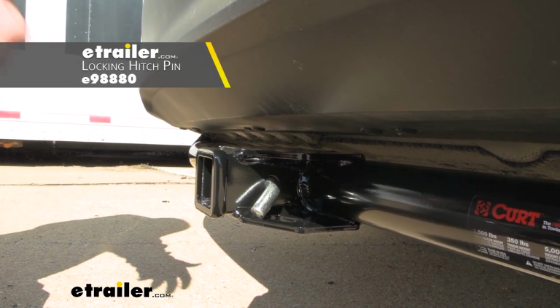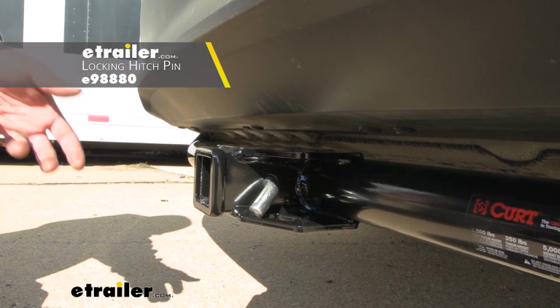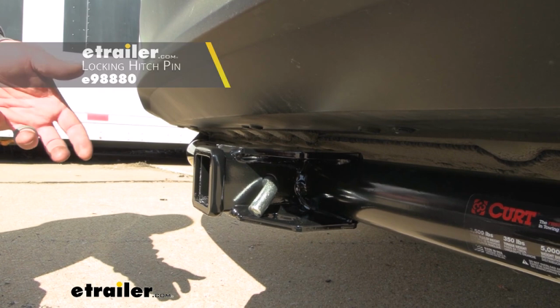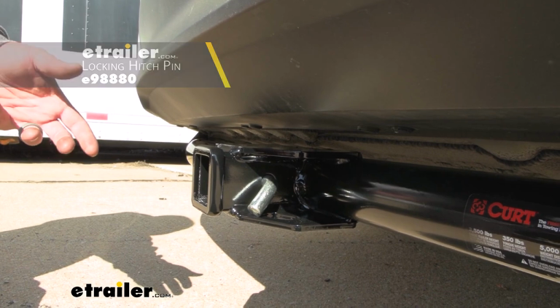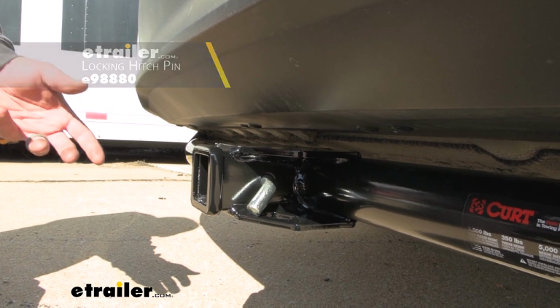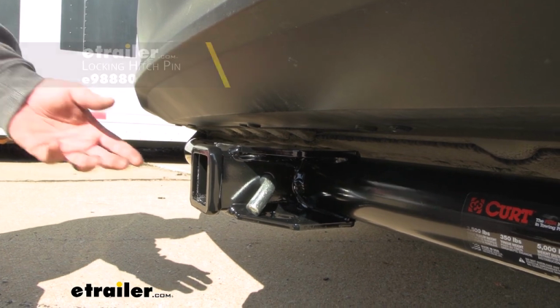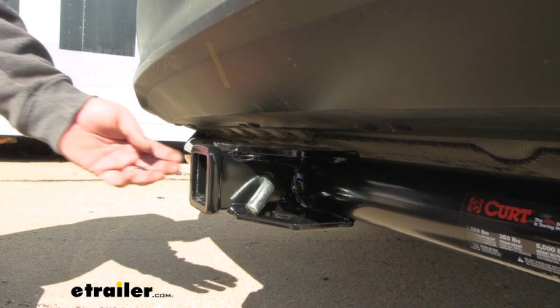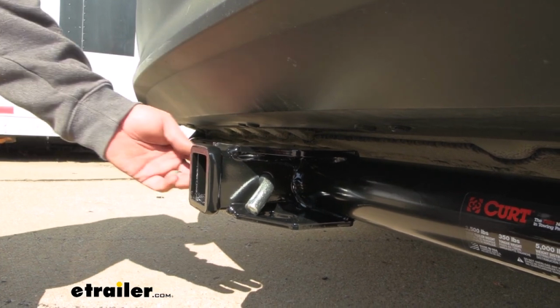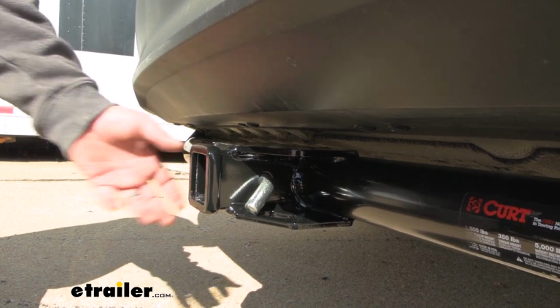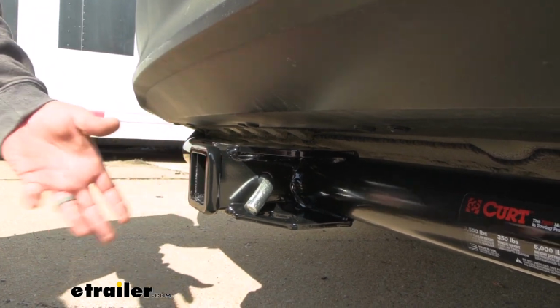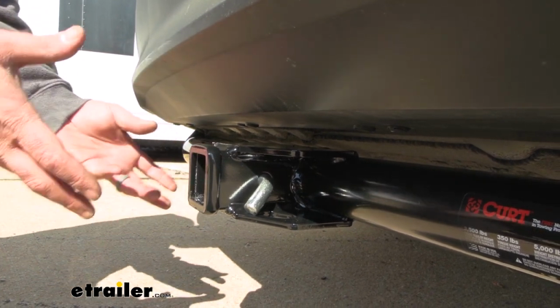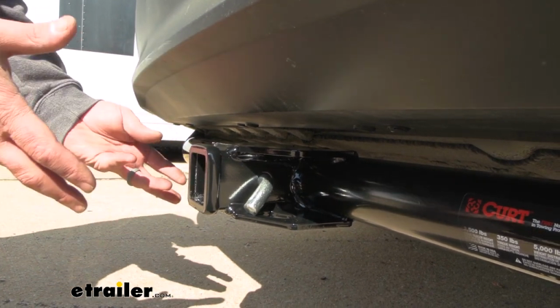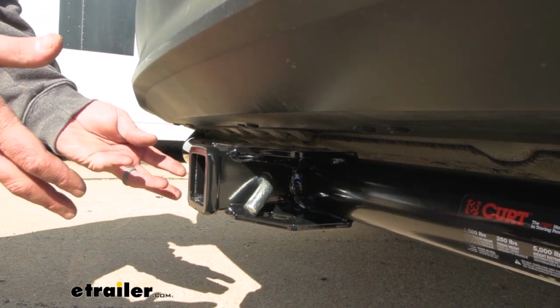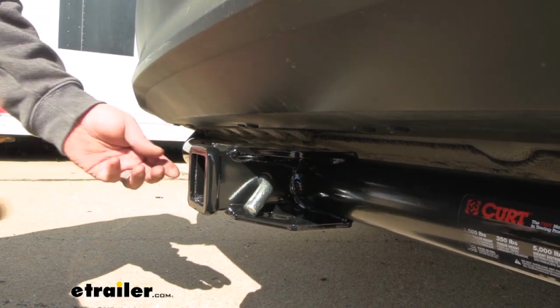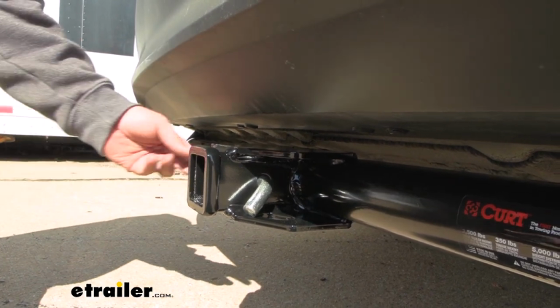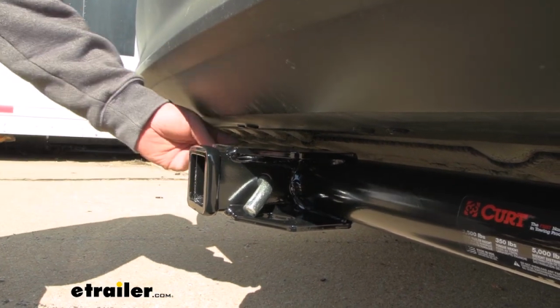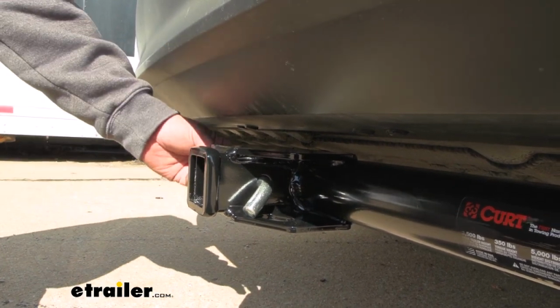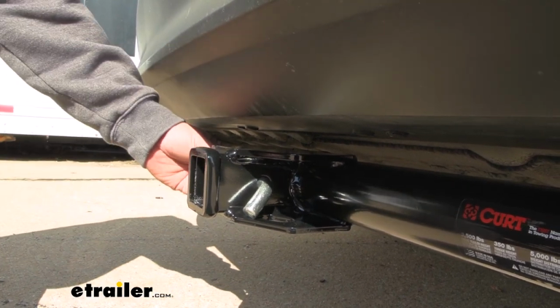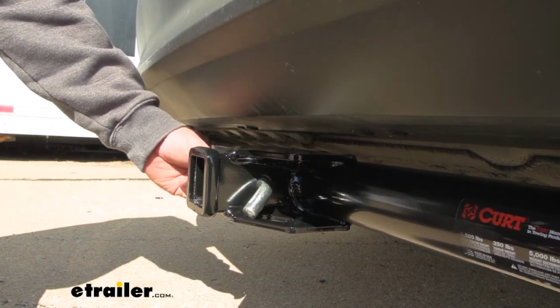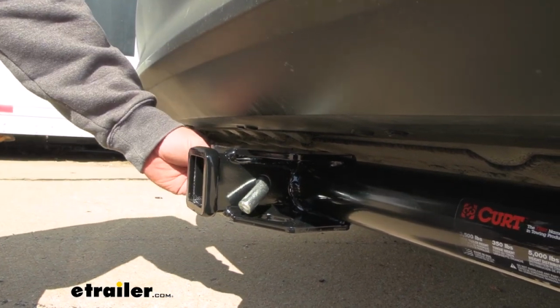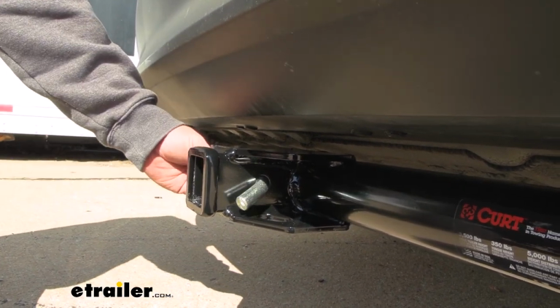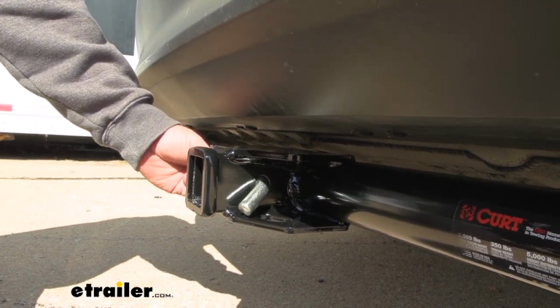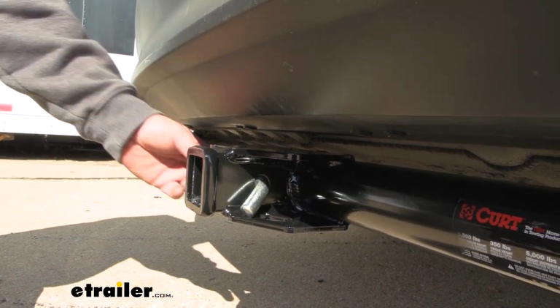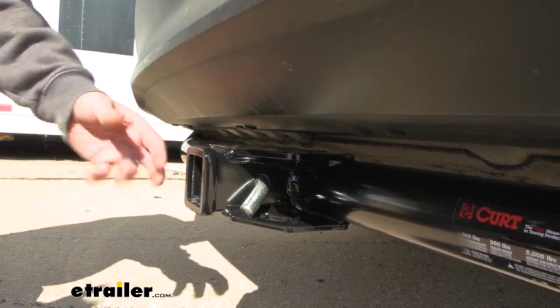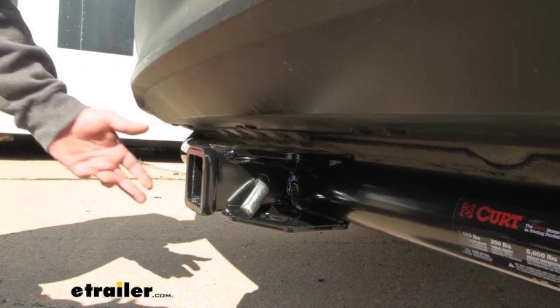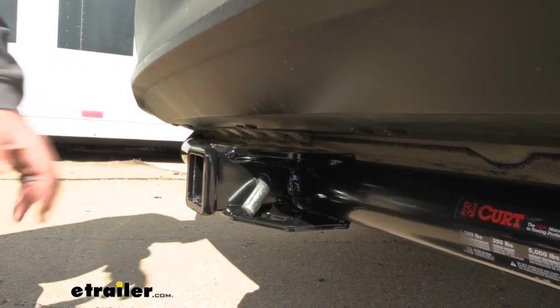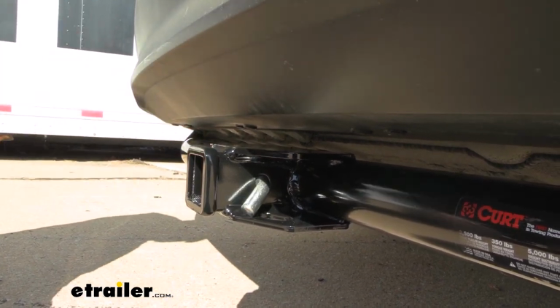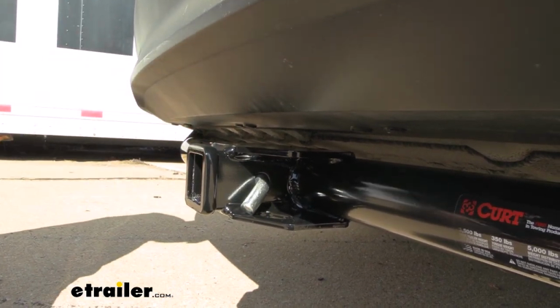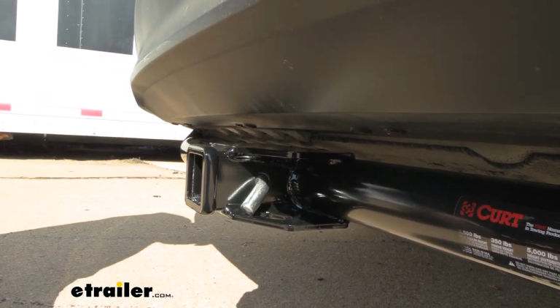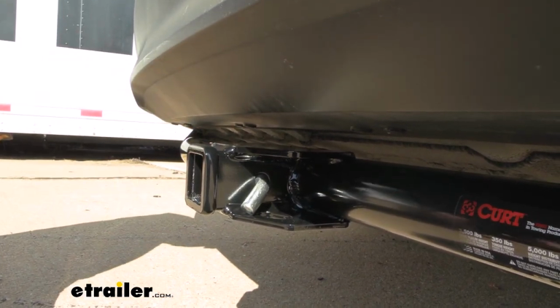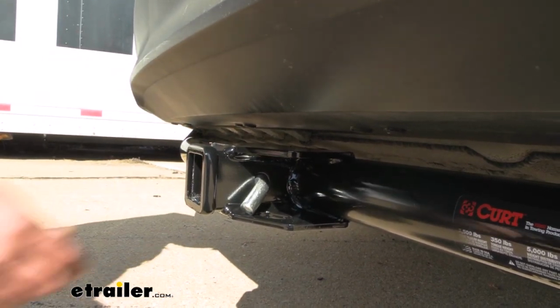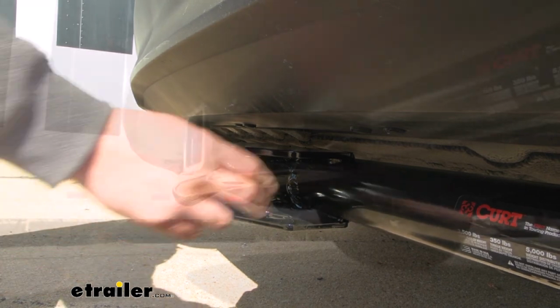I really like the locking ones because you can leave your accessories in place, lock your pin, and know that they're going to stay on your vehicle.